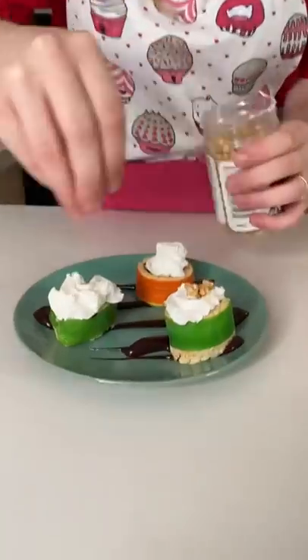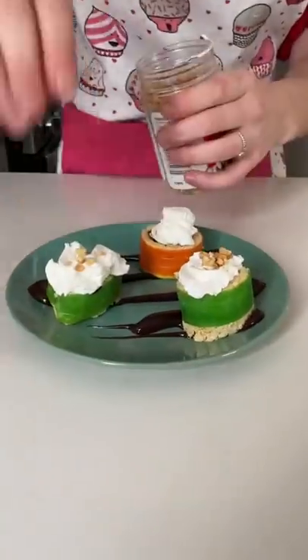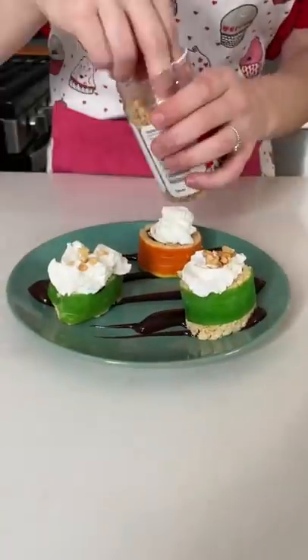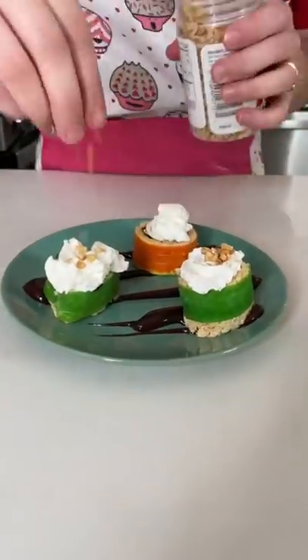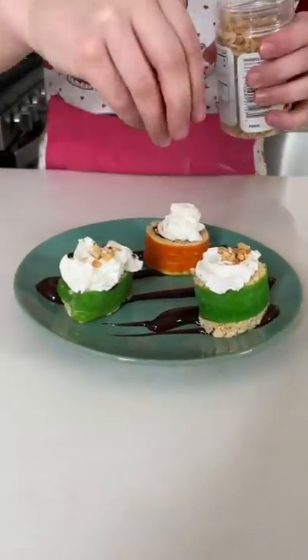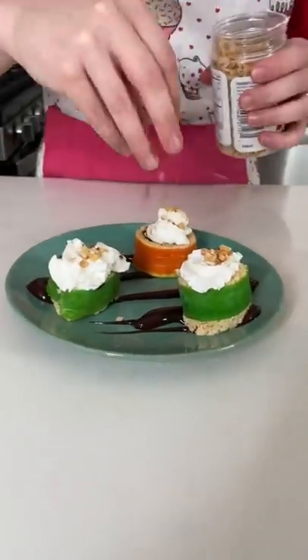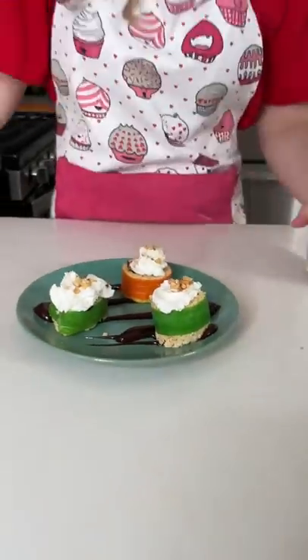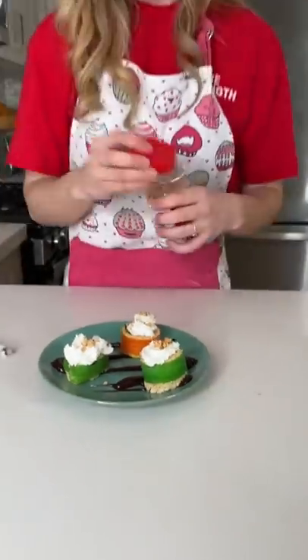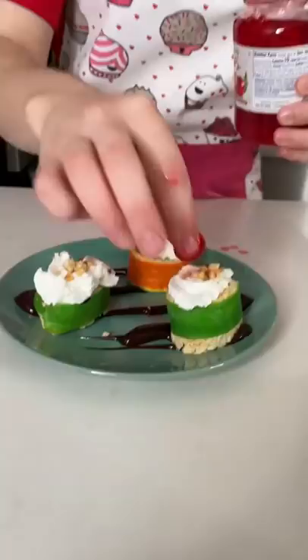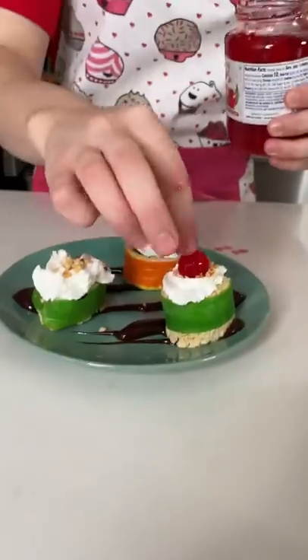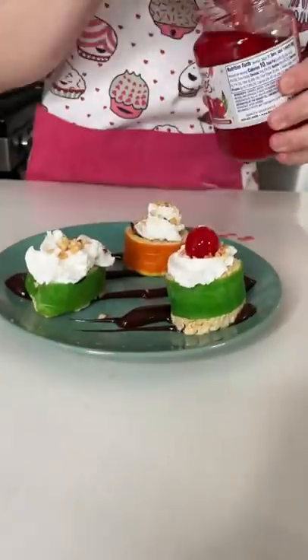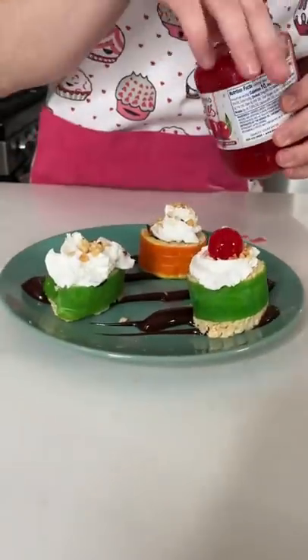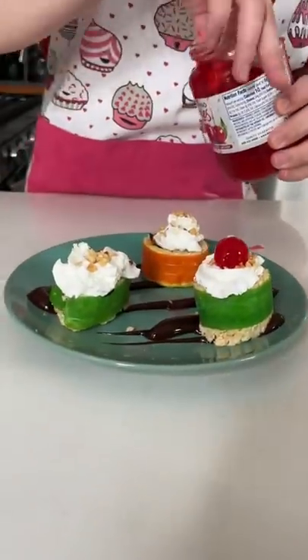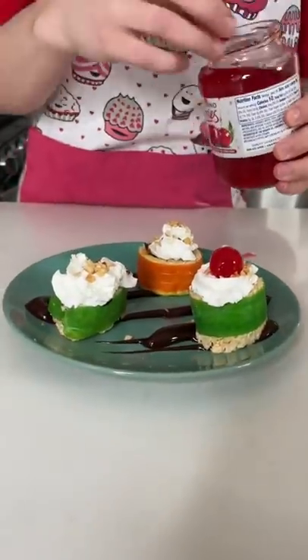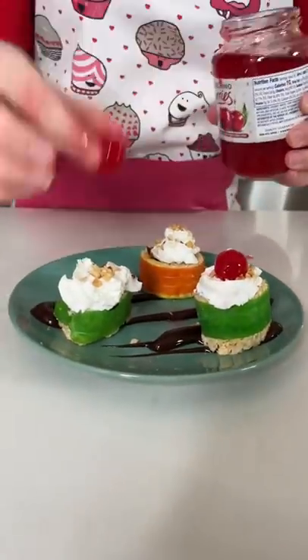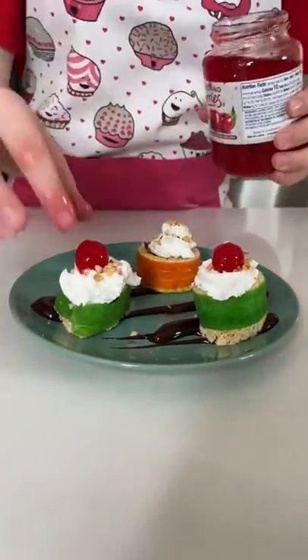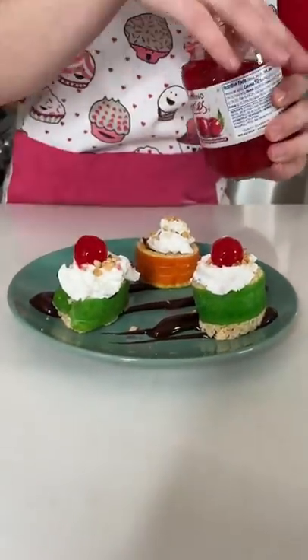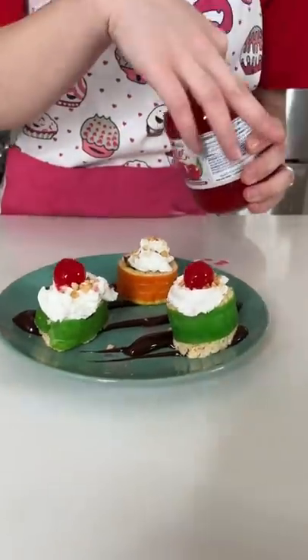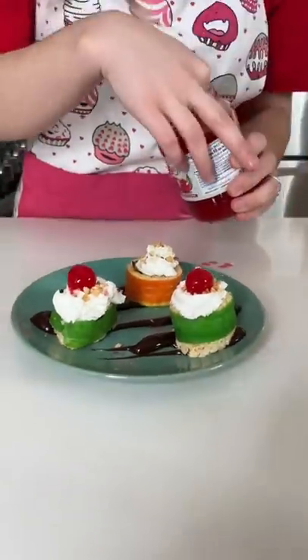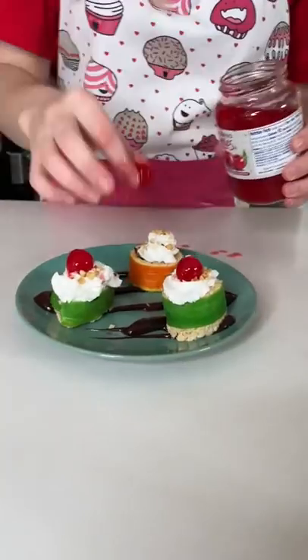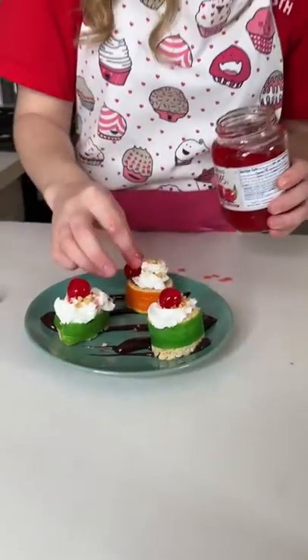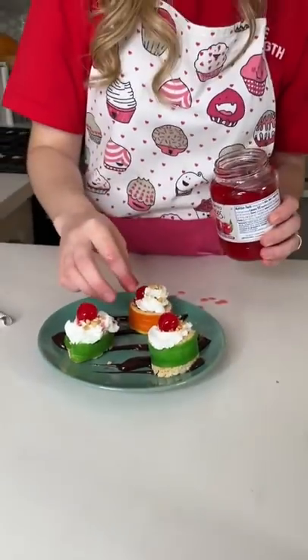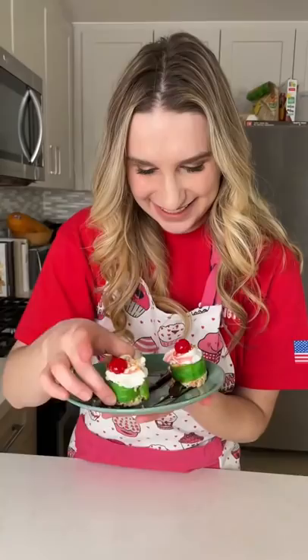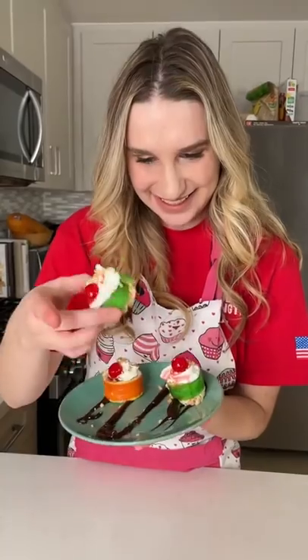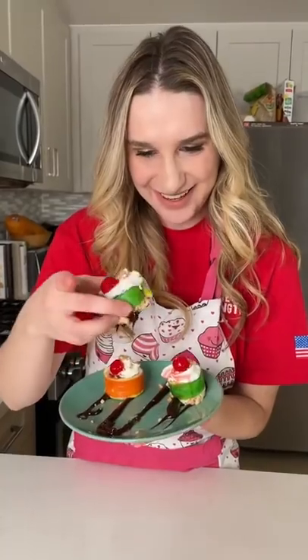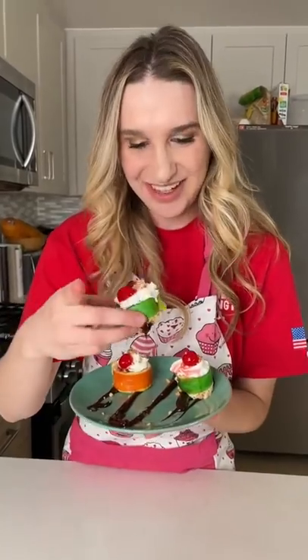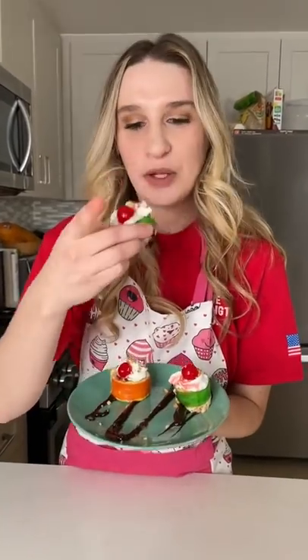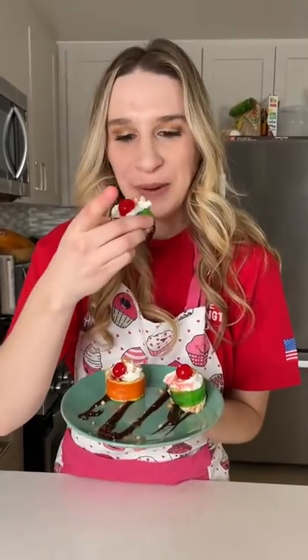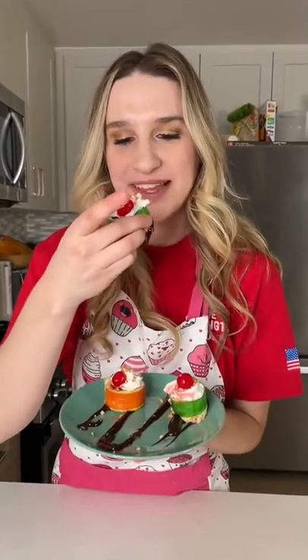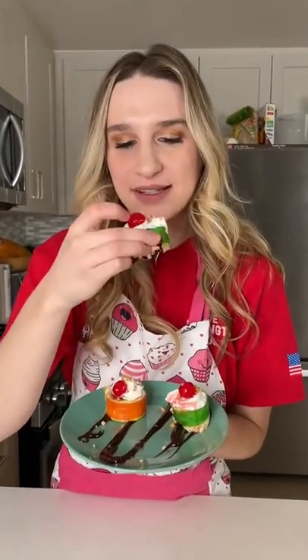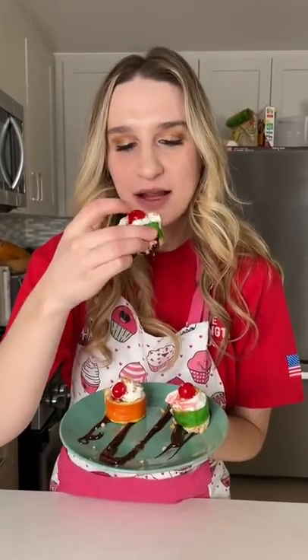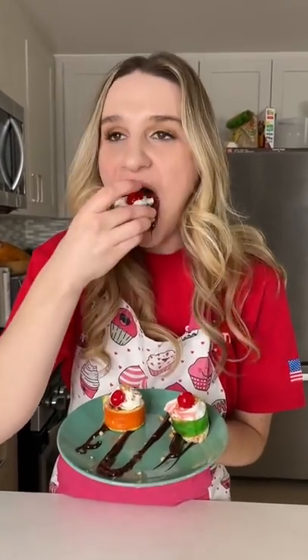Finally I topped my sushi with whipped cream, assorted nuts, and a cherry. Time for the taste test!